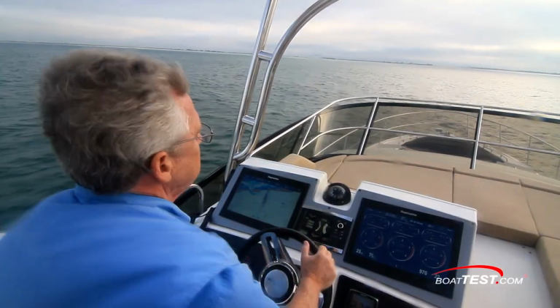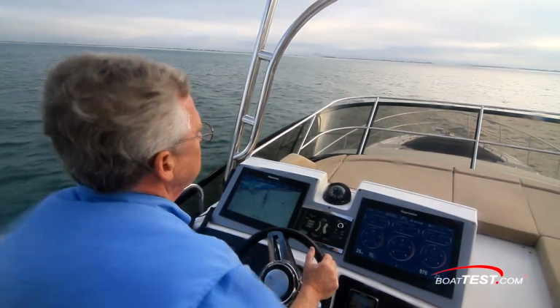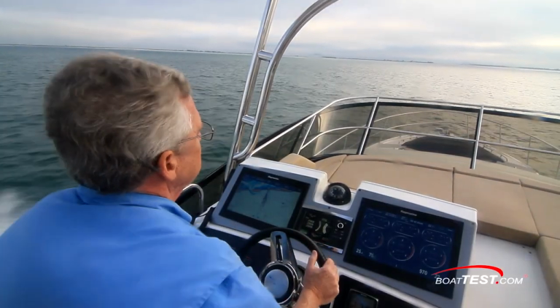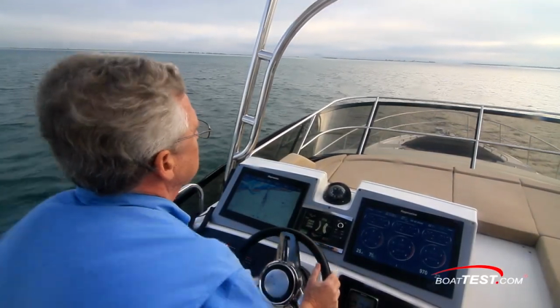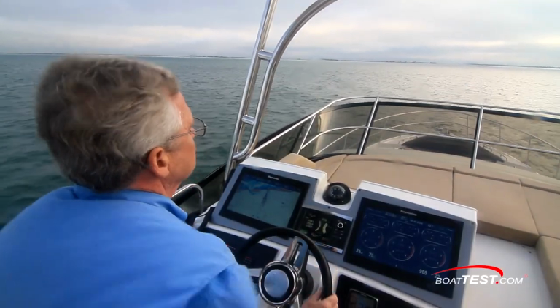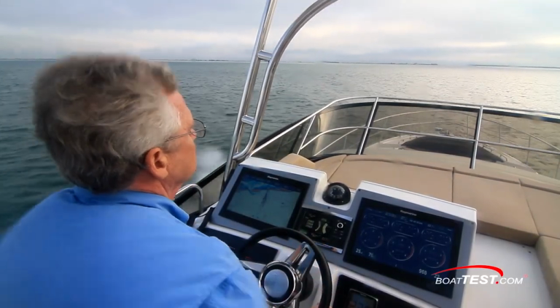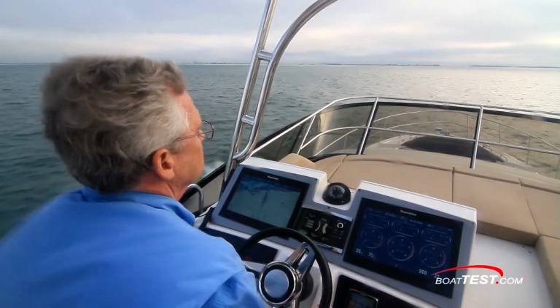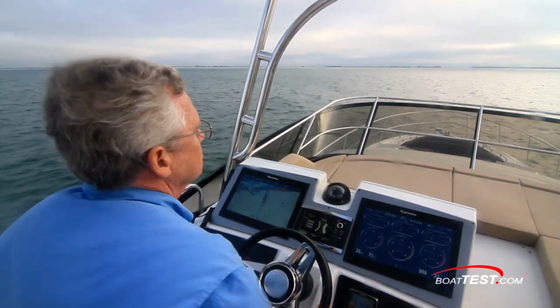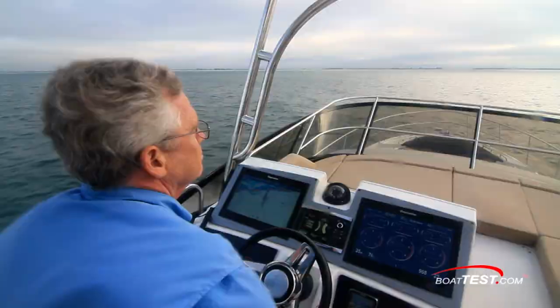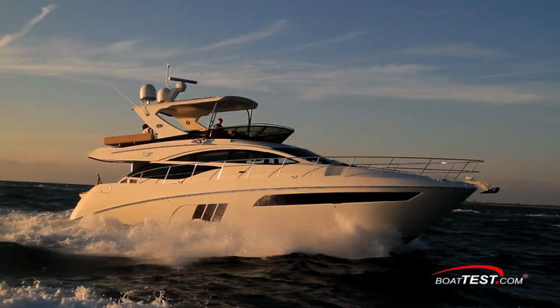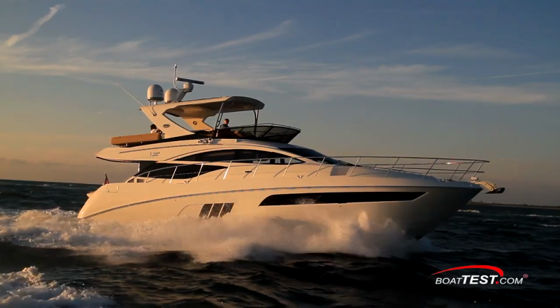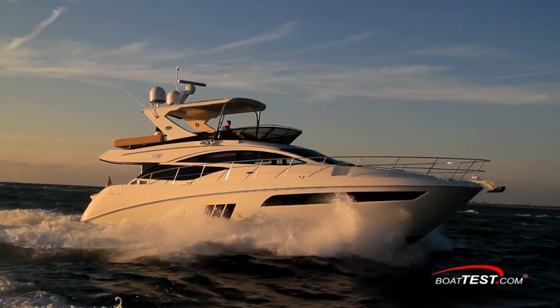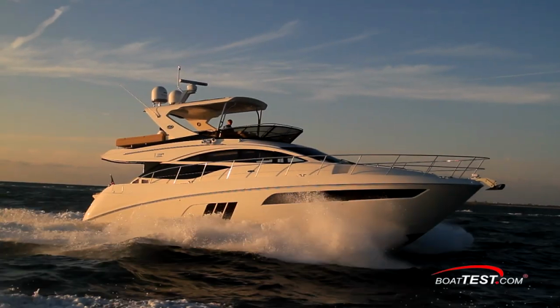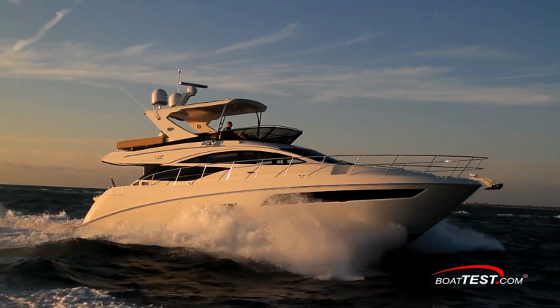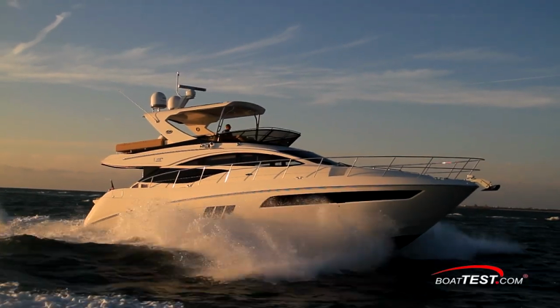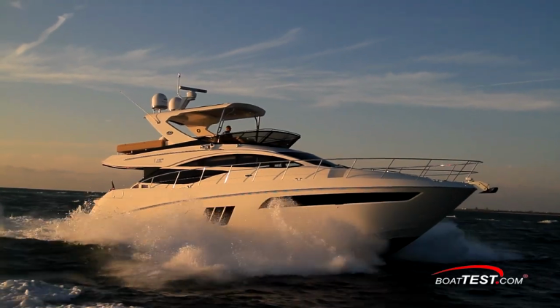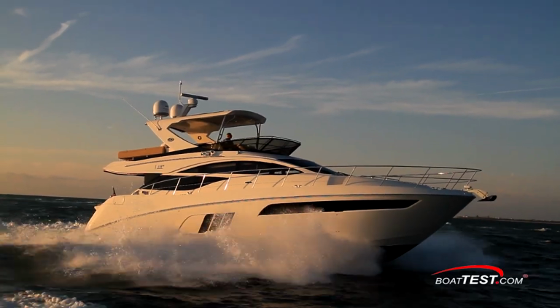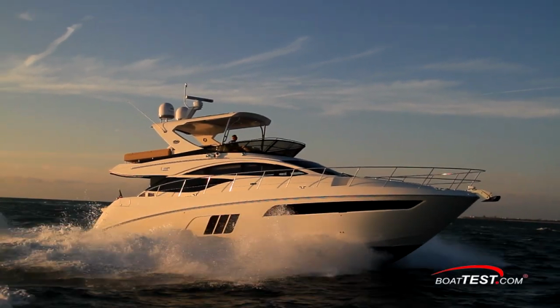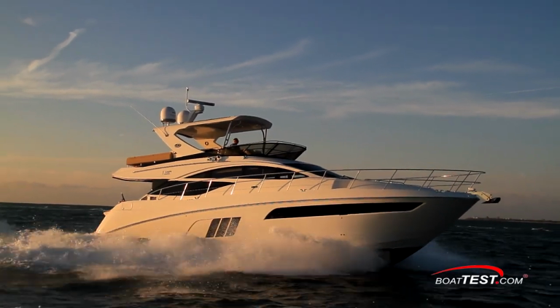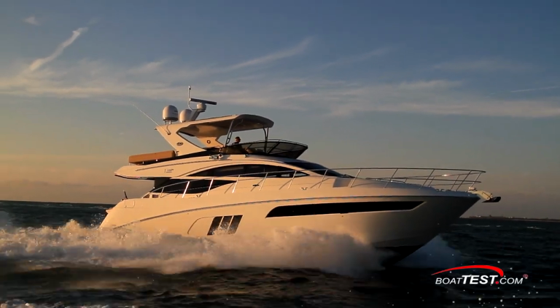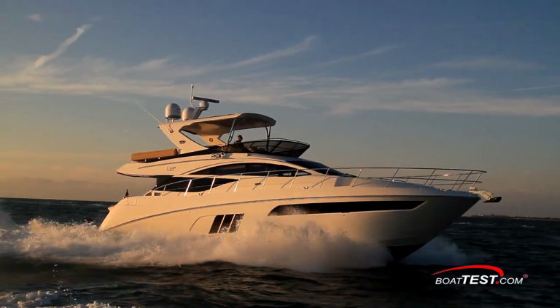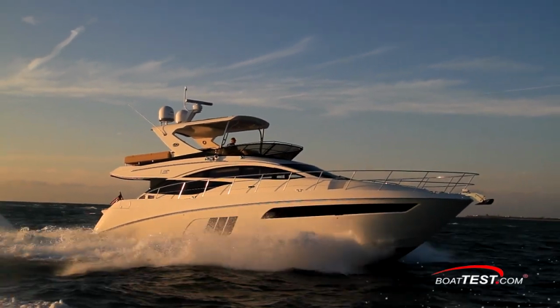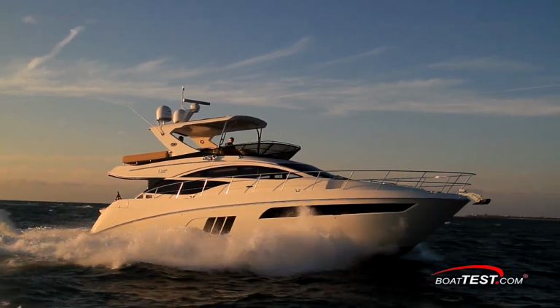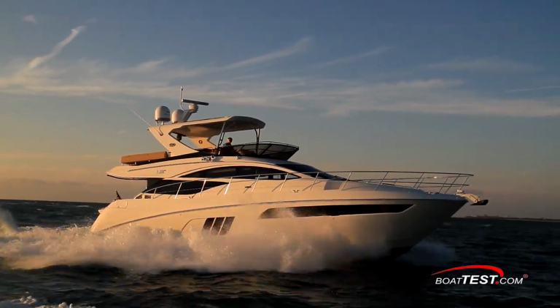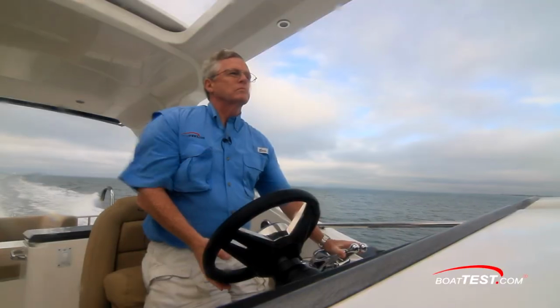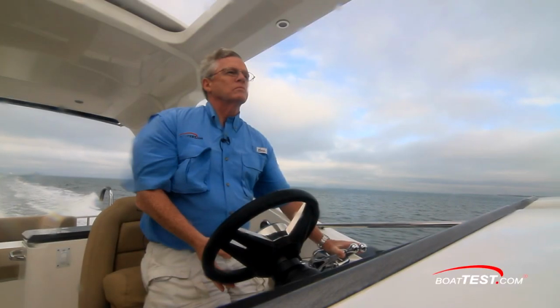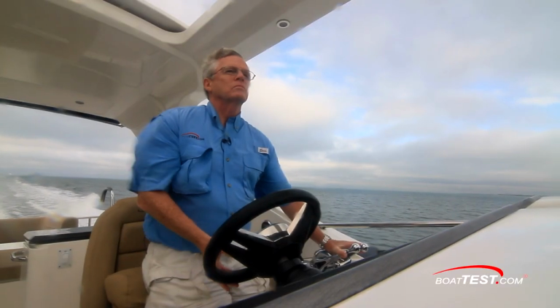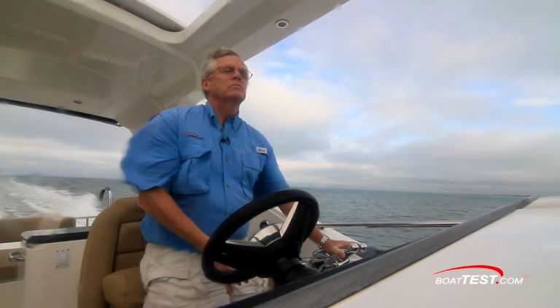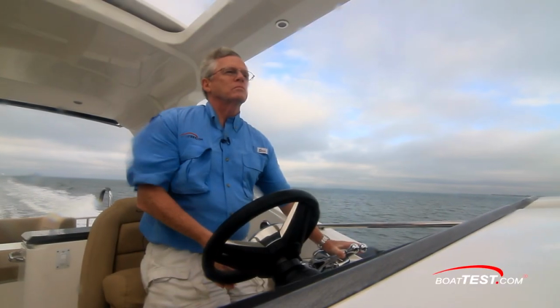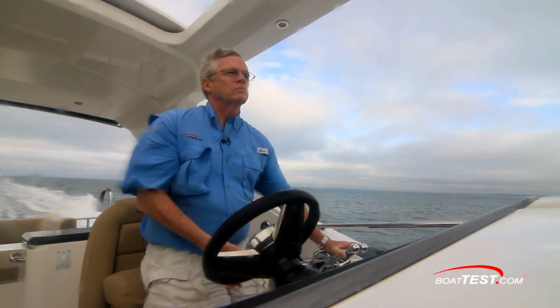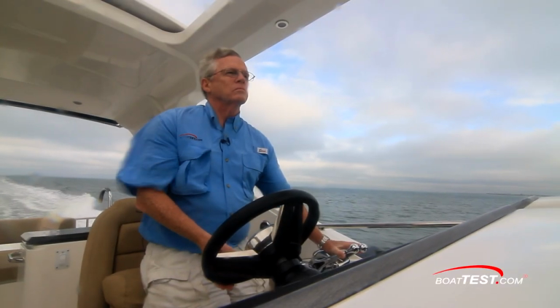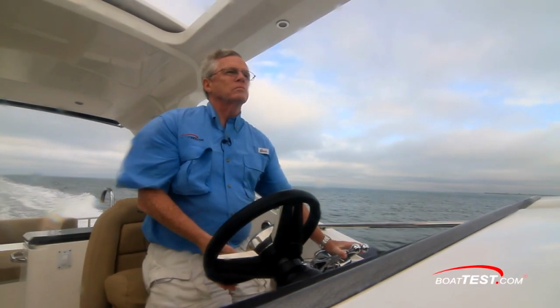And that's my performance evaluation of the new L590 Fly from Sea Ray. For BoatTest.com, I'm Captain Steve. We'll see you on the water.